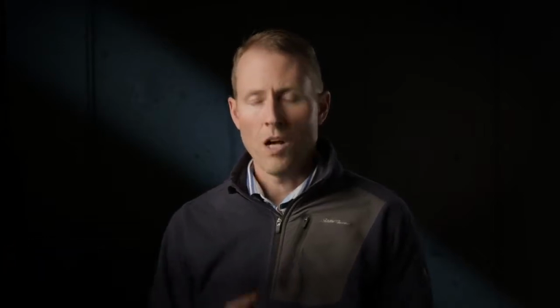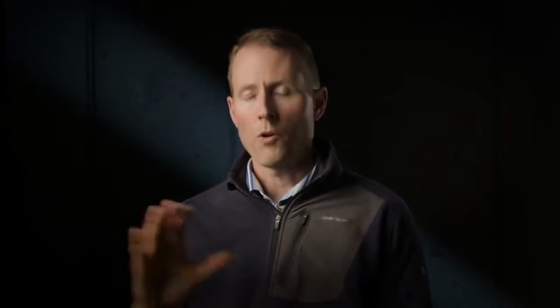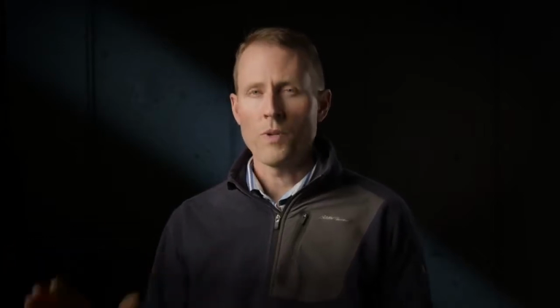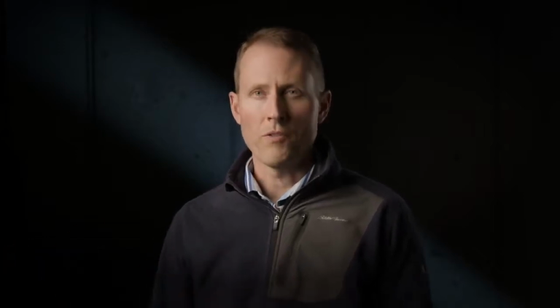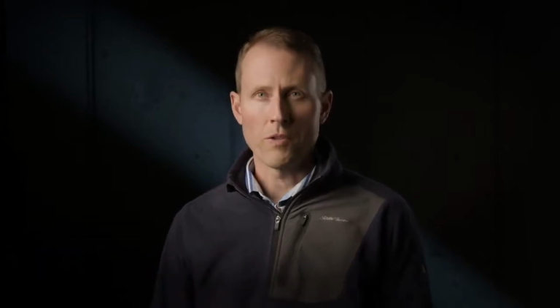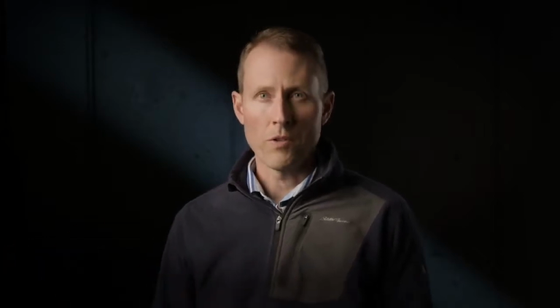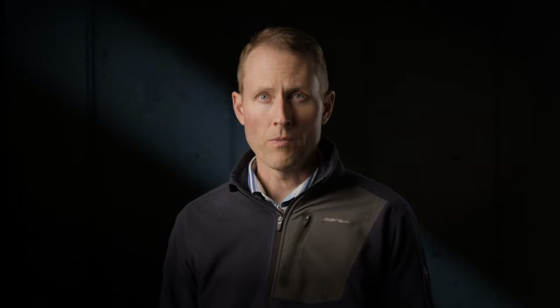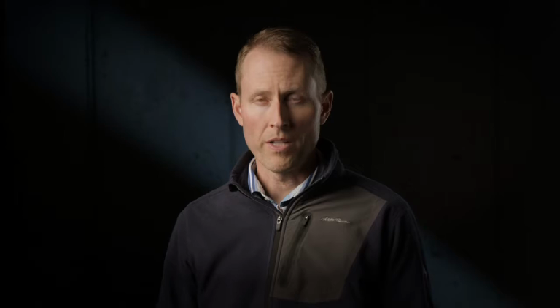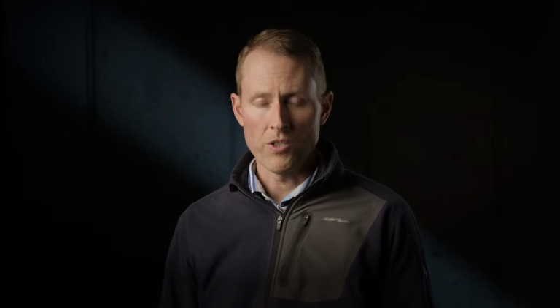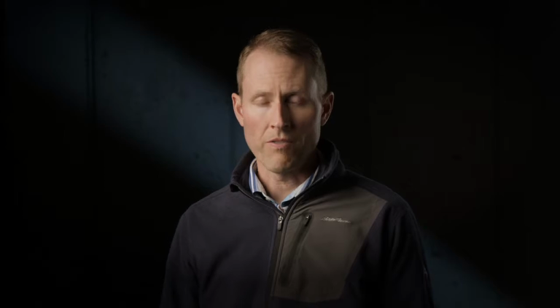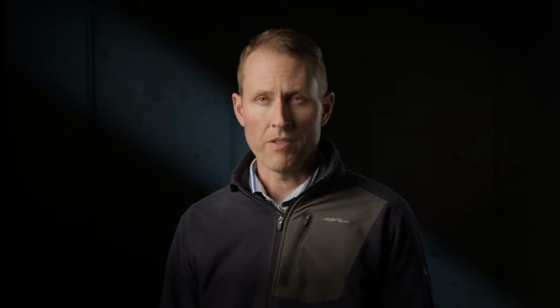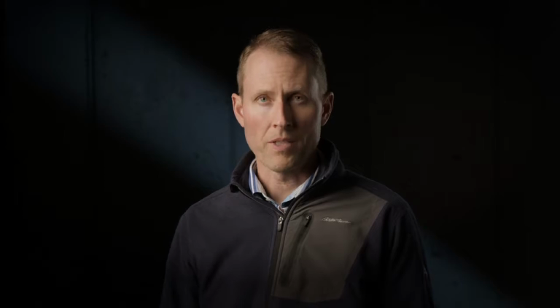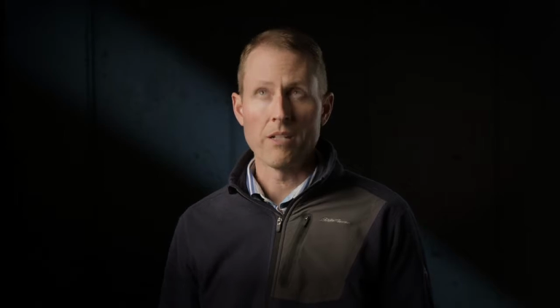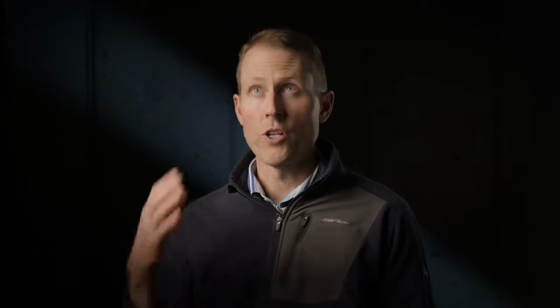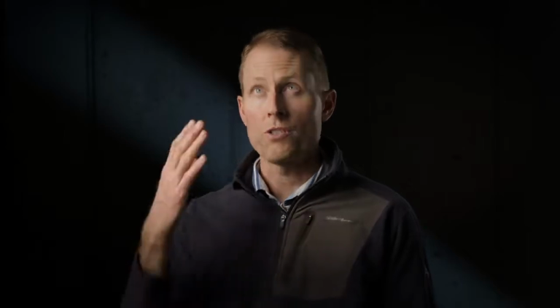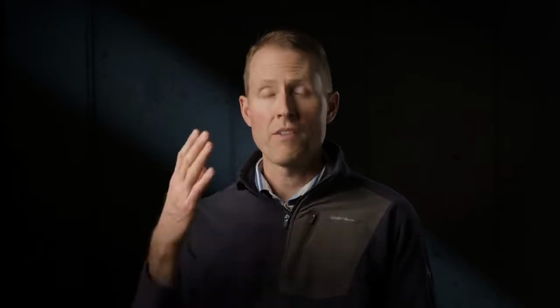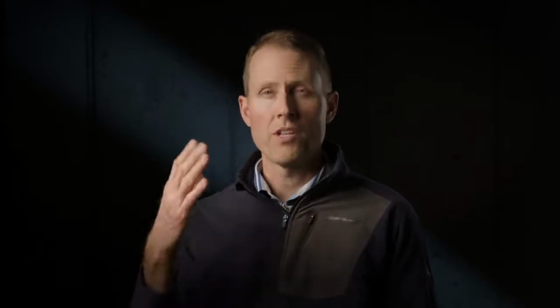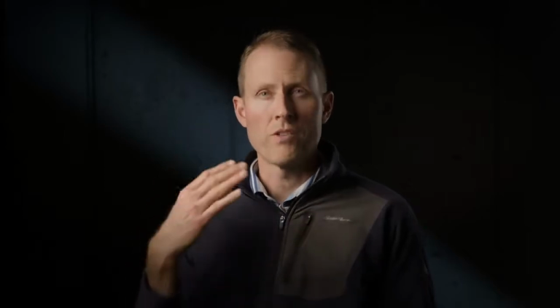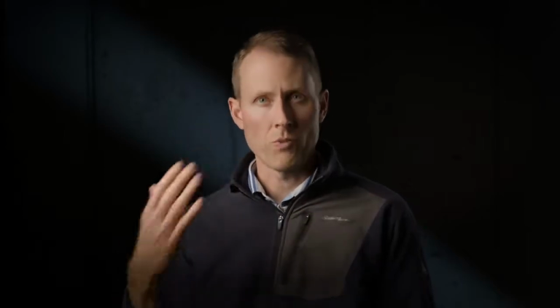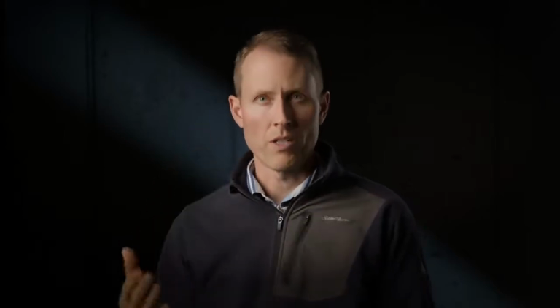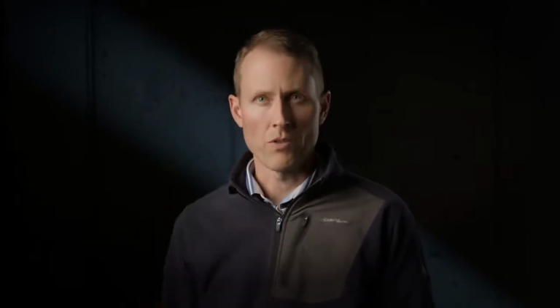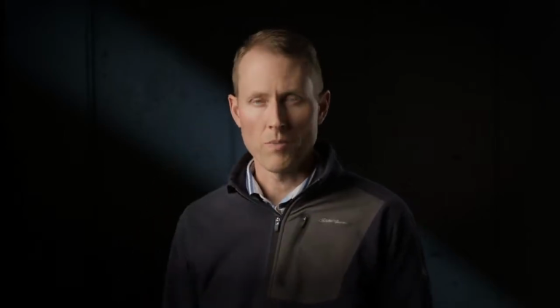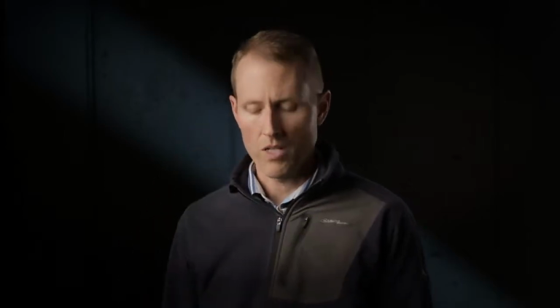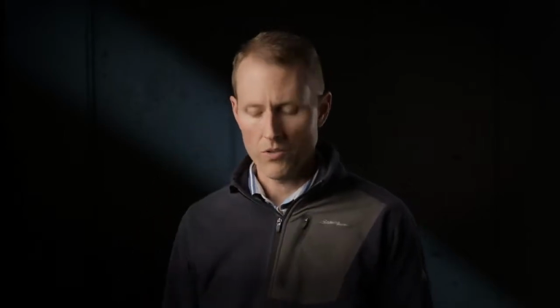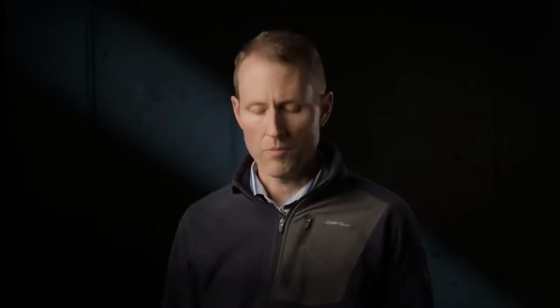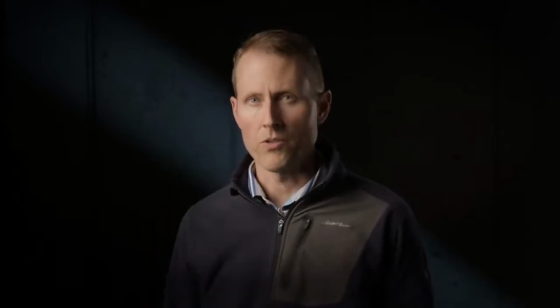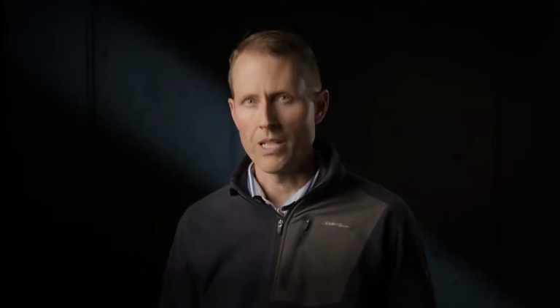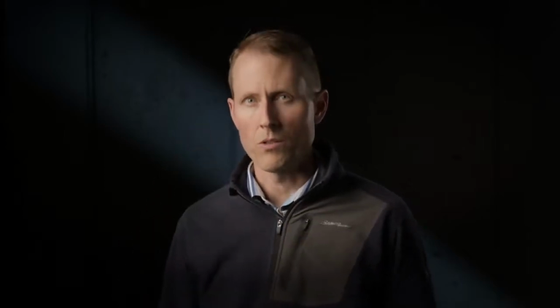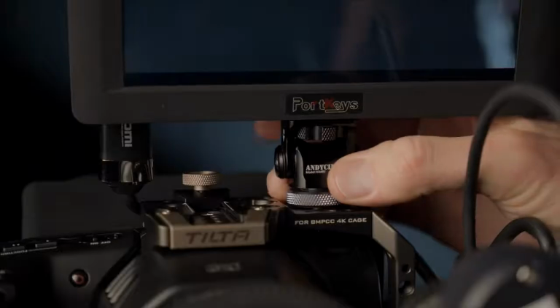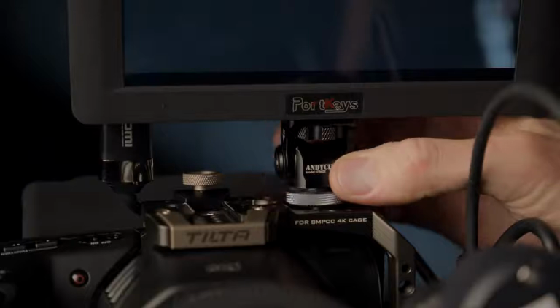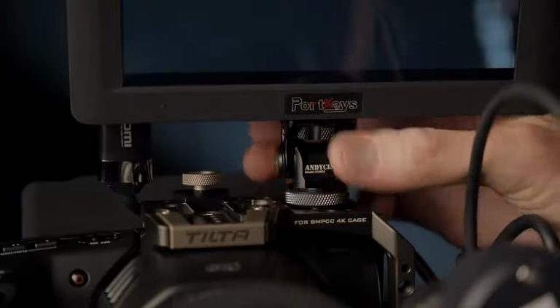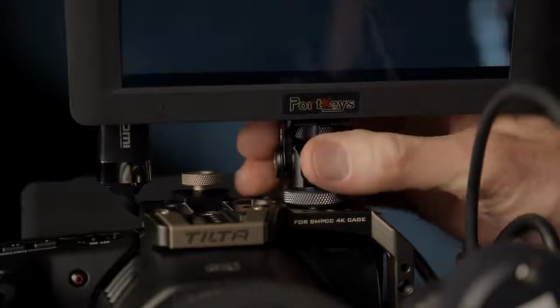We'll have a full review on the Rode NTG5 coming later — it just arrived today. I just wanted to give you some audio samples so you can hear what it sounds like.